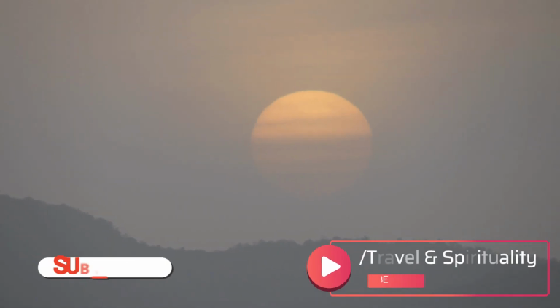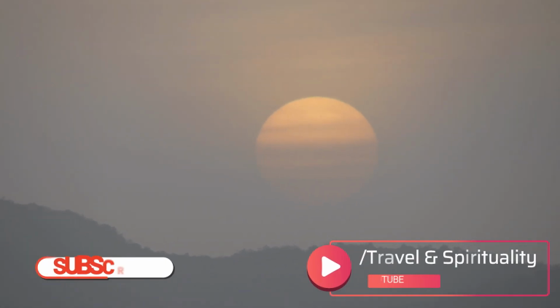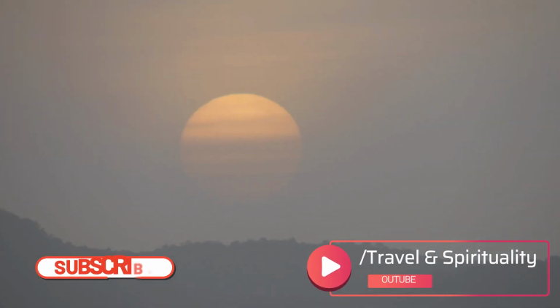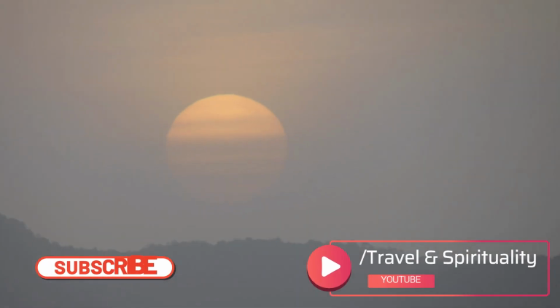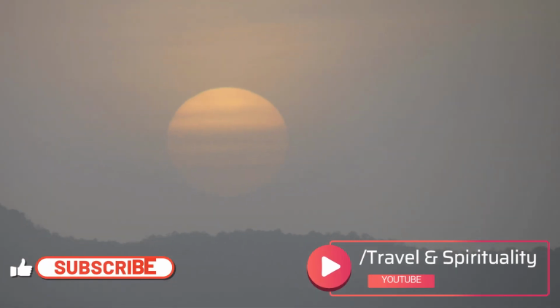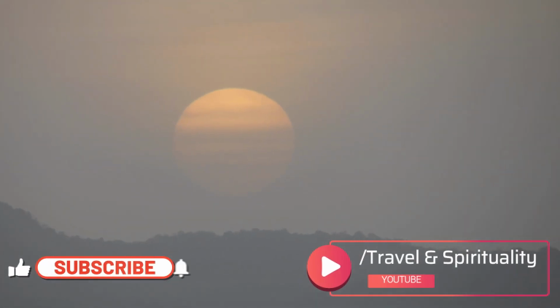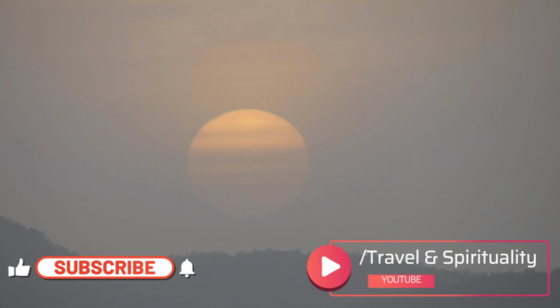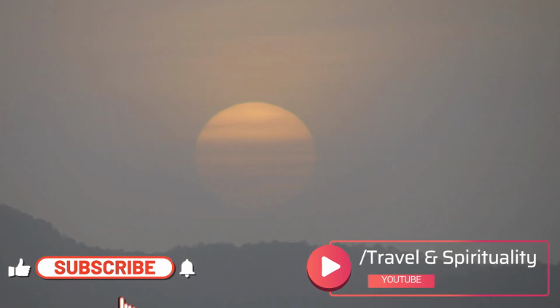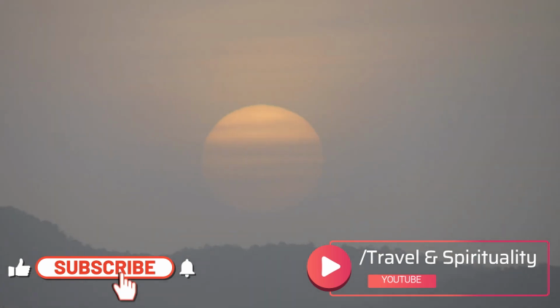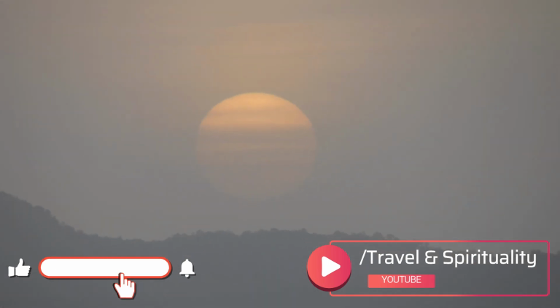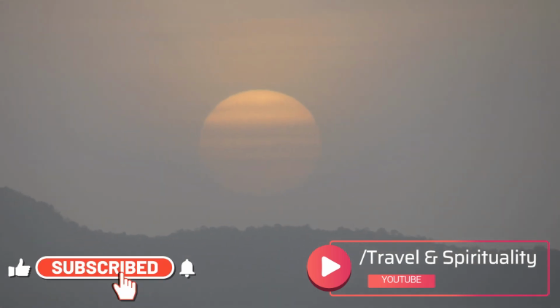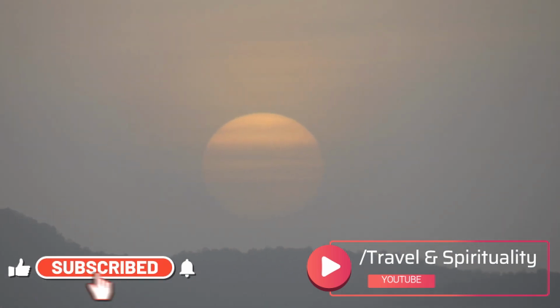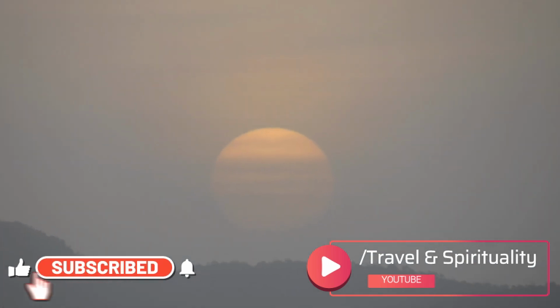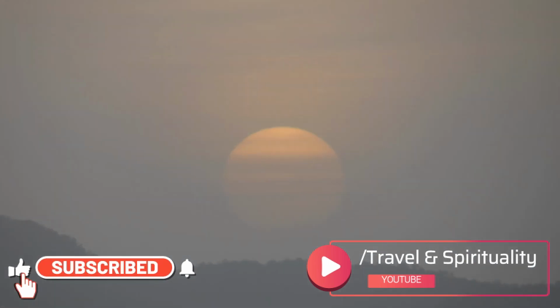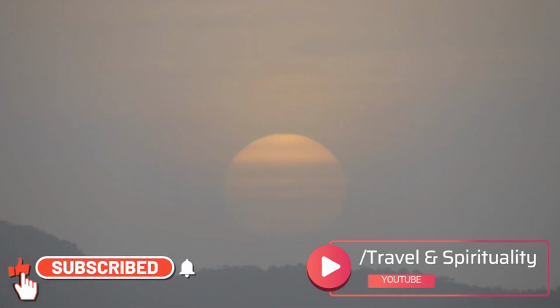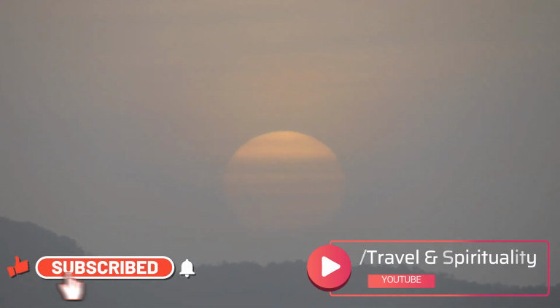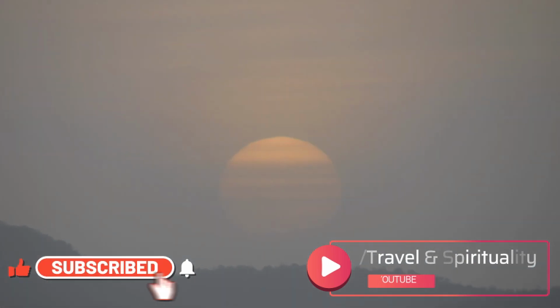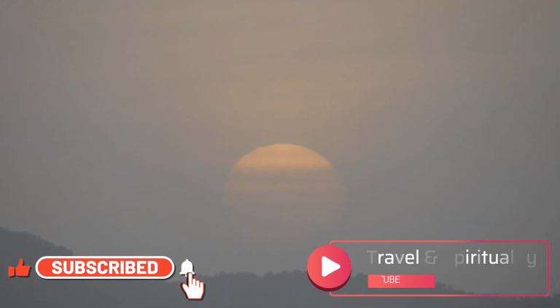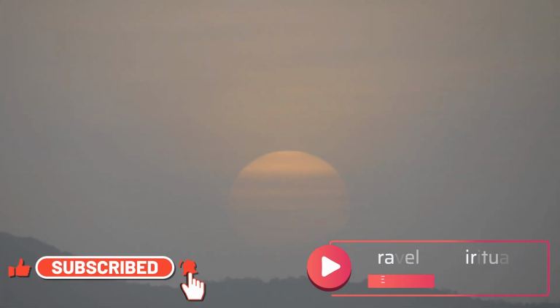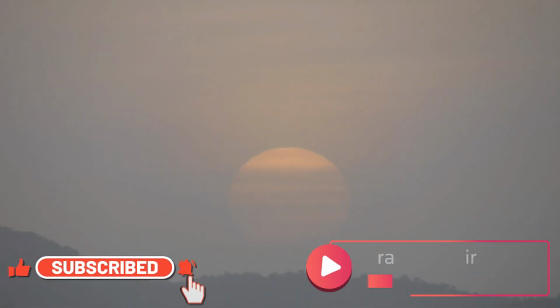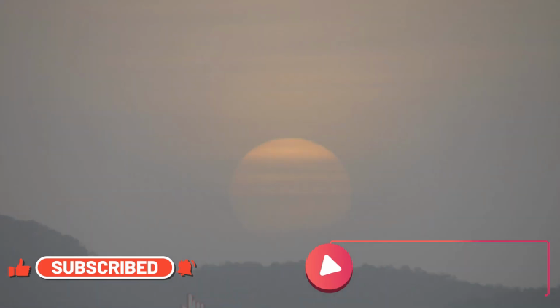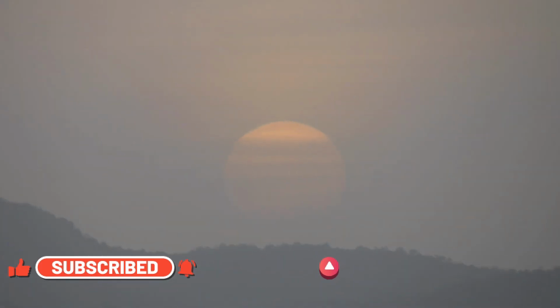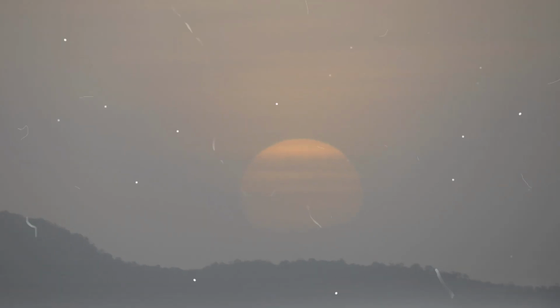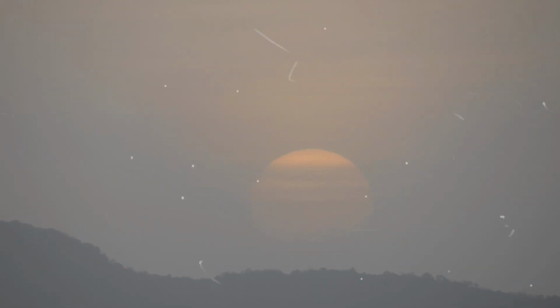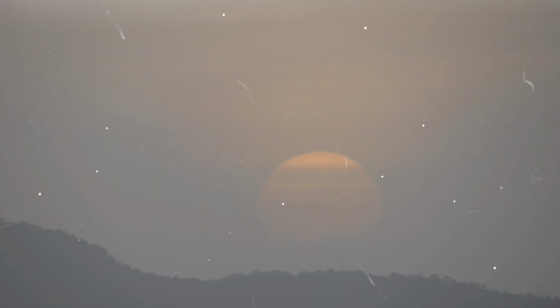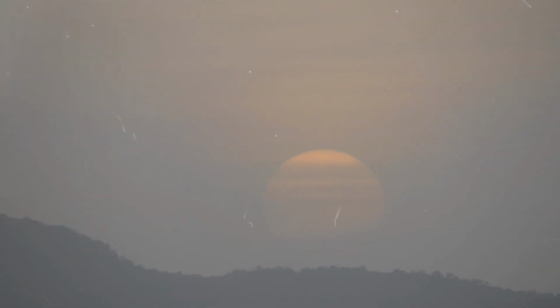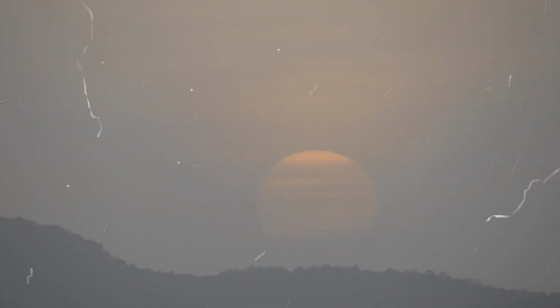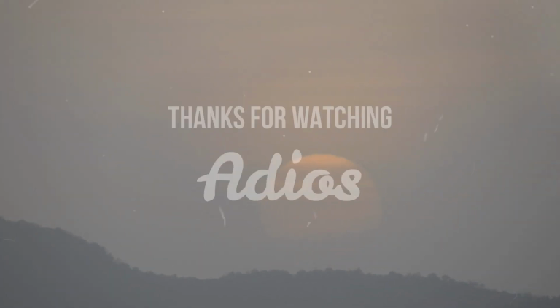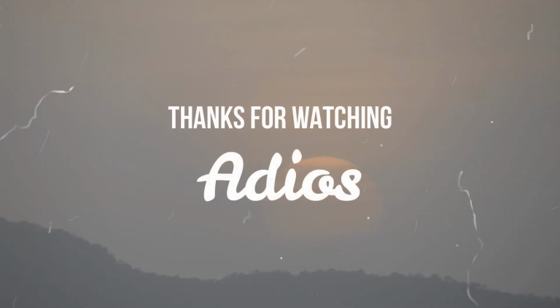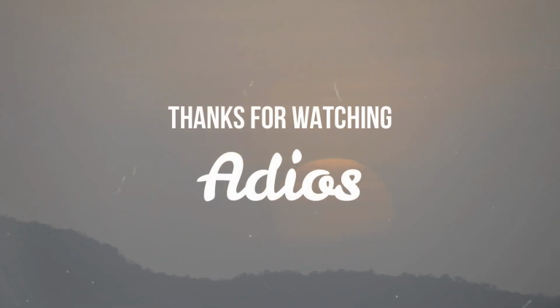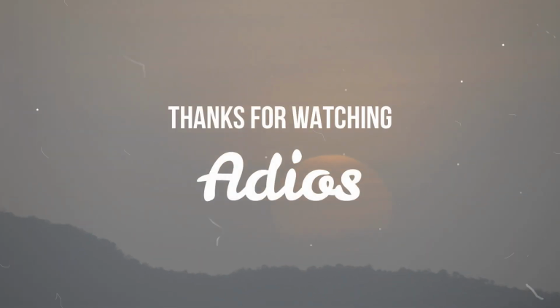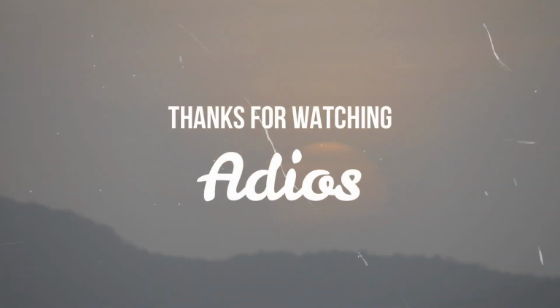I conclude this video and hope you liked it. Please subscribe to my channel. Thanks for watching, guys. Adios.